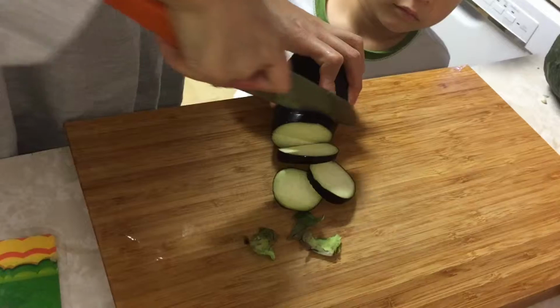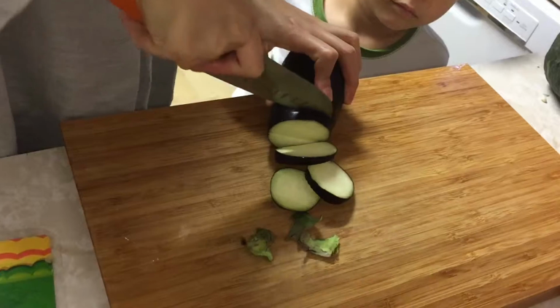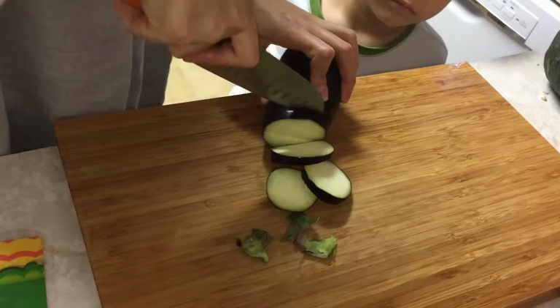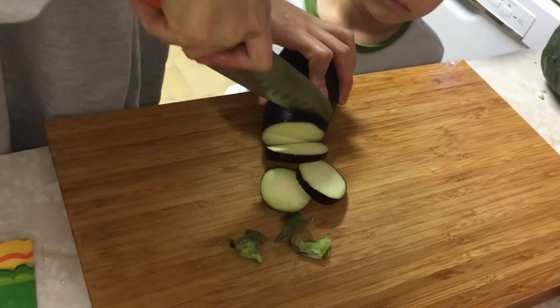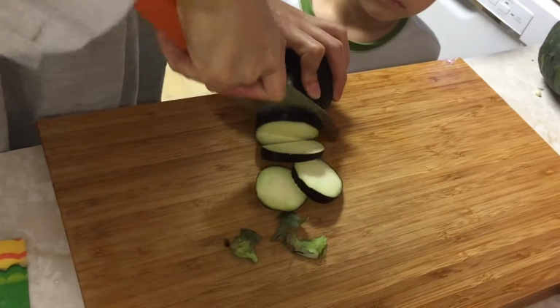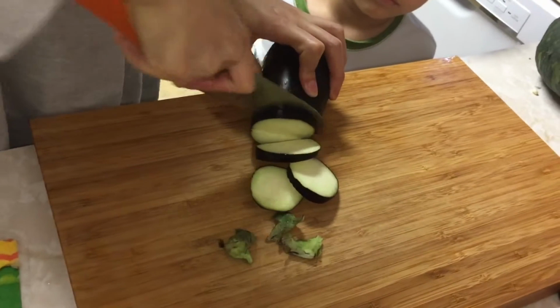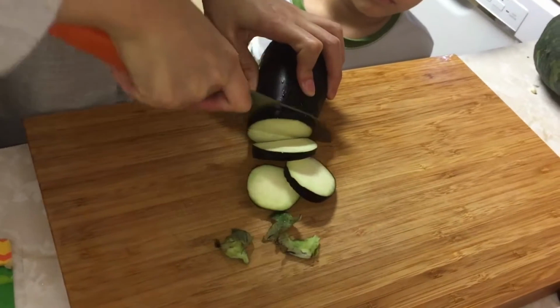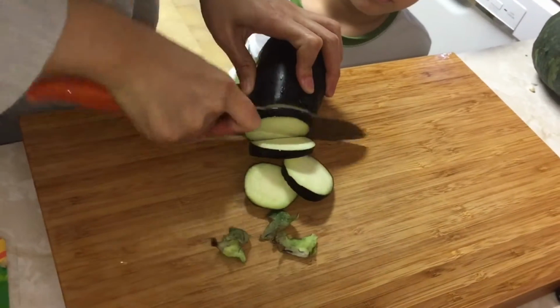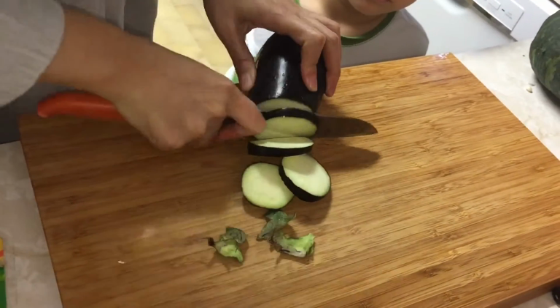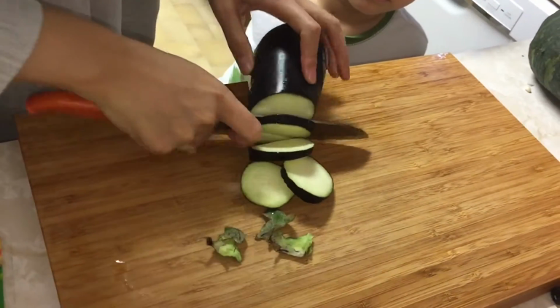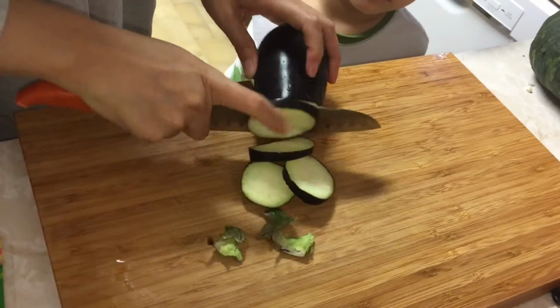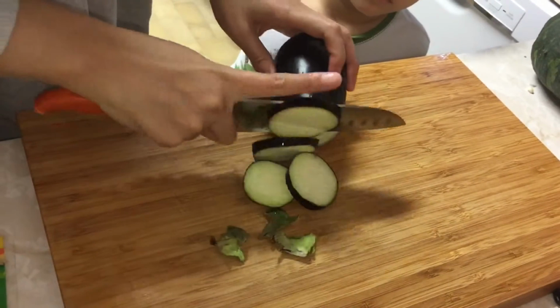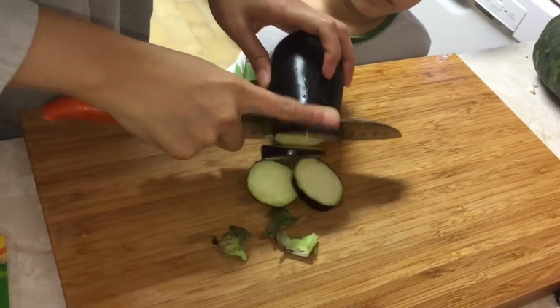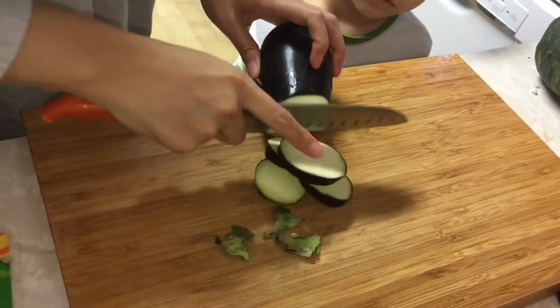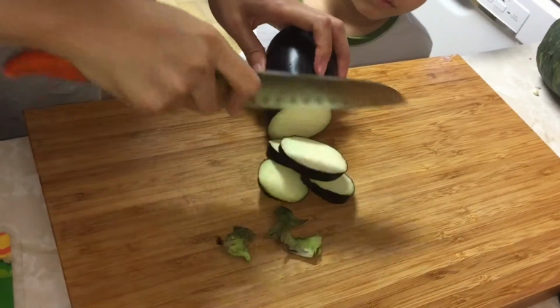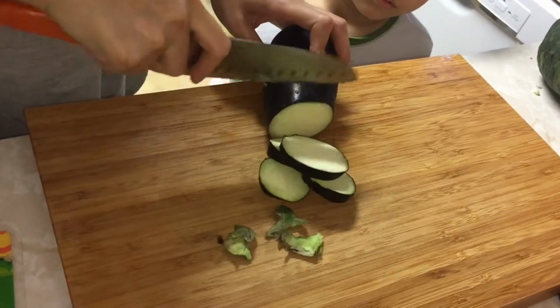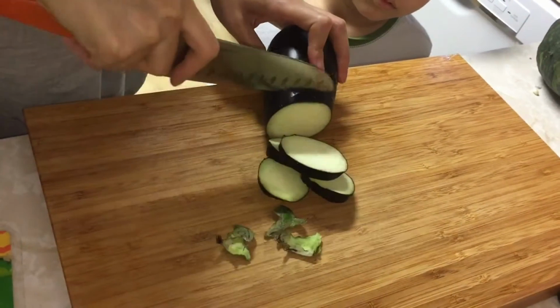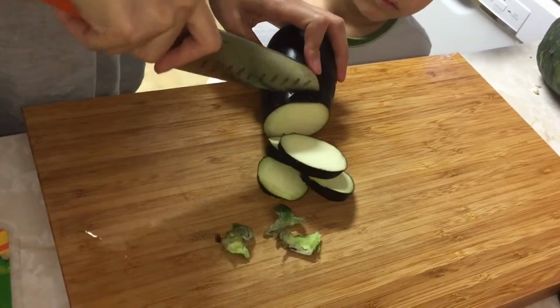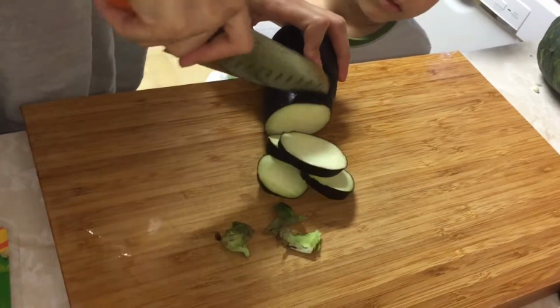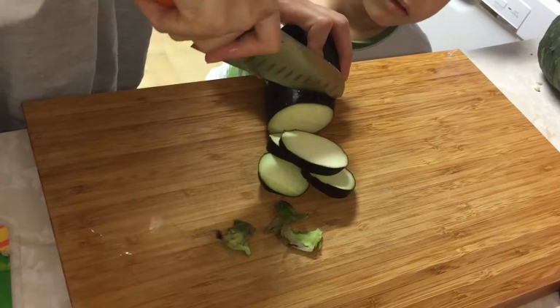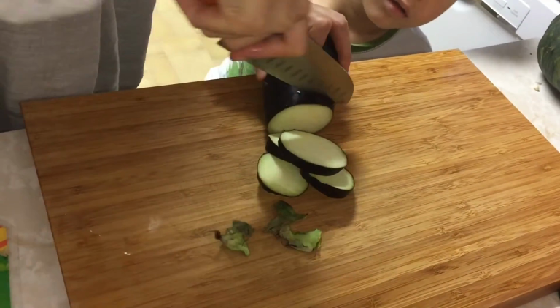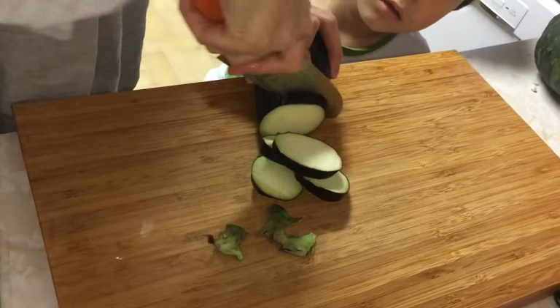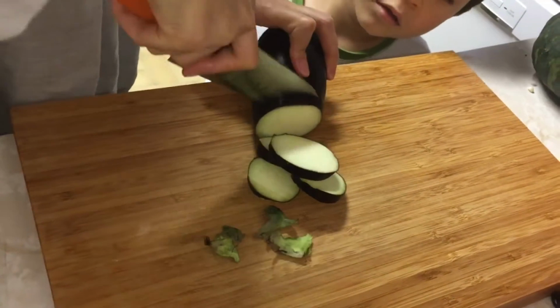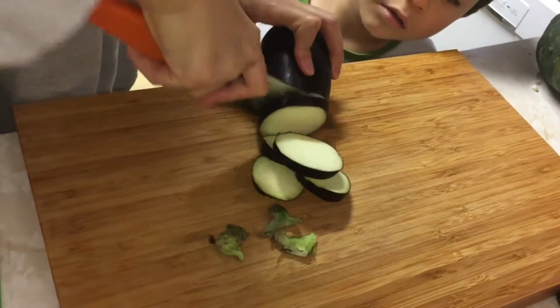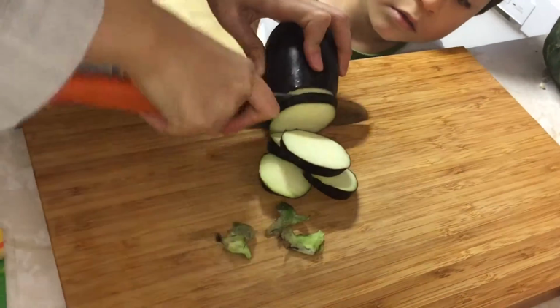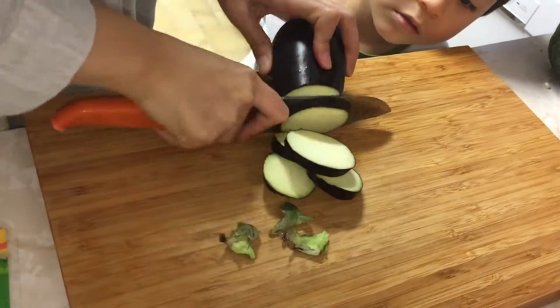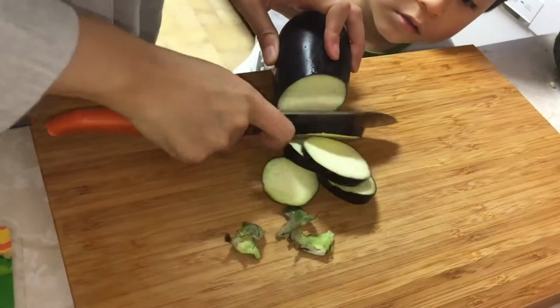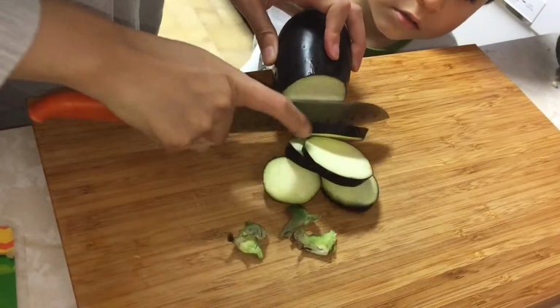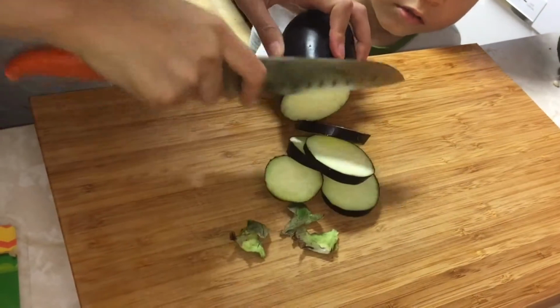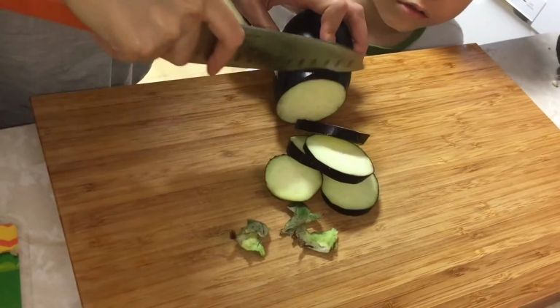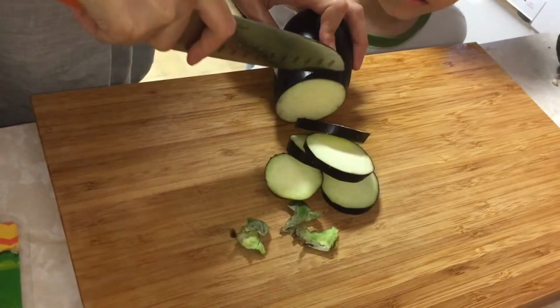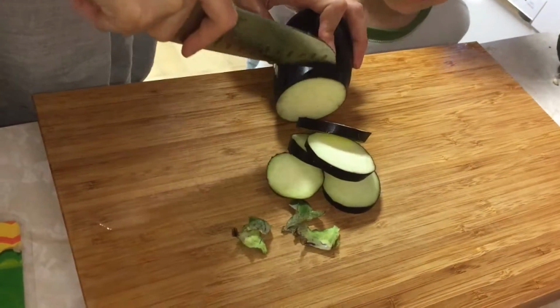I don't know, you guys, eggplants are so hard to cut. It's so full of goodness.